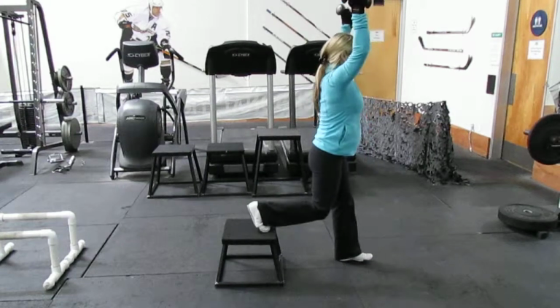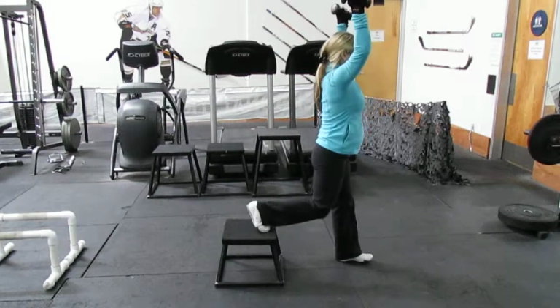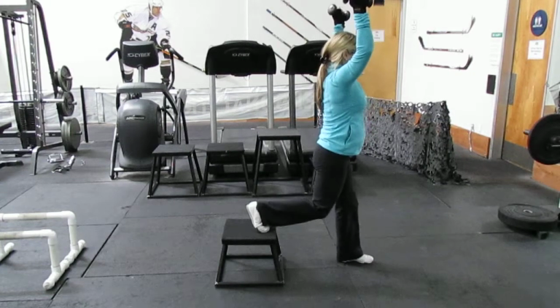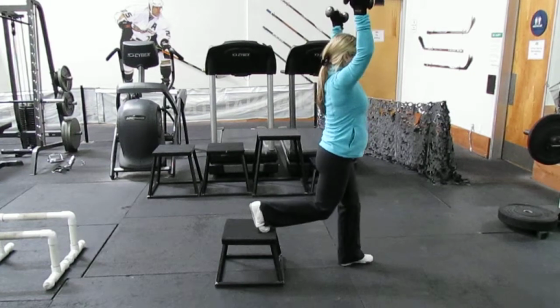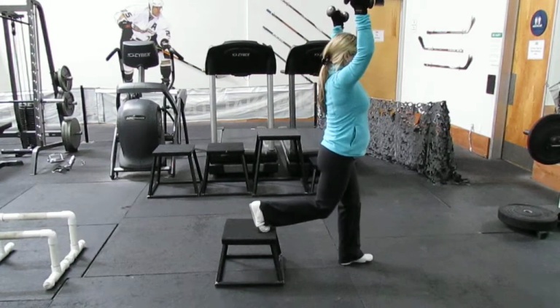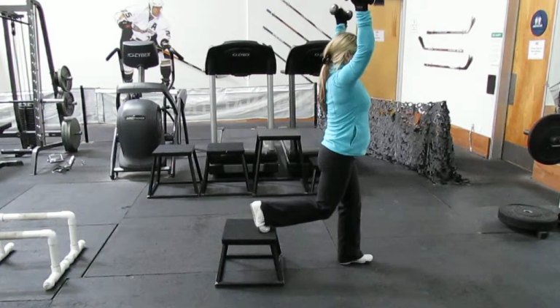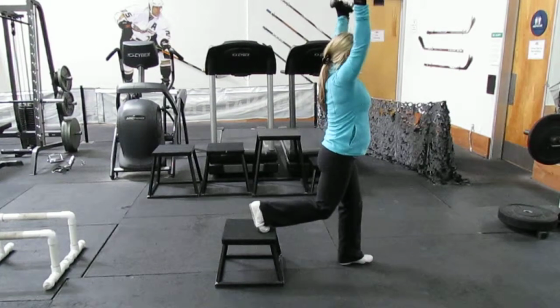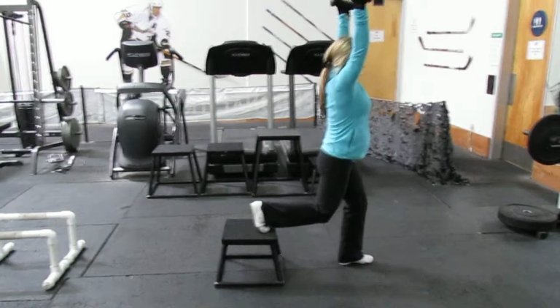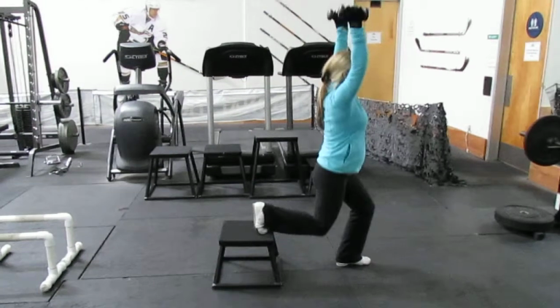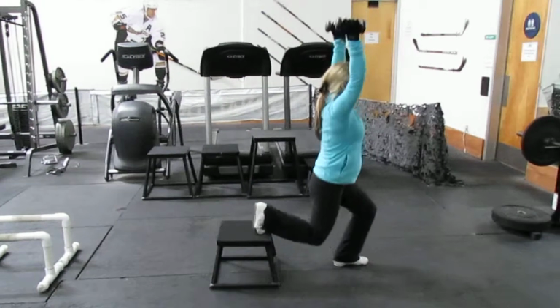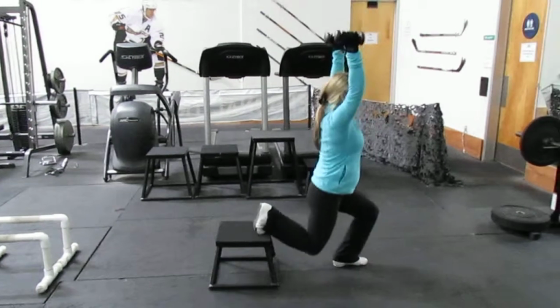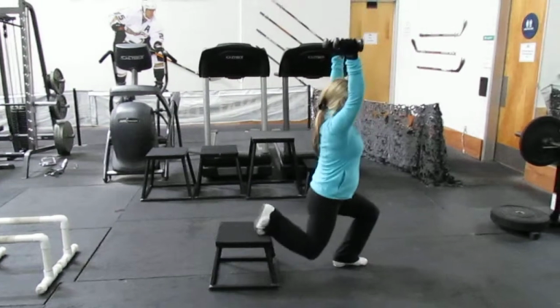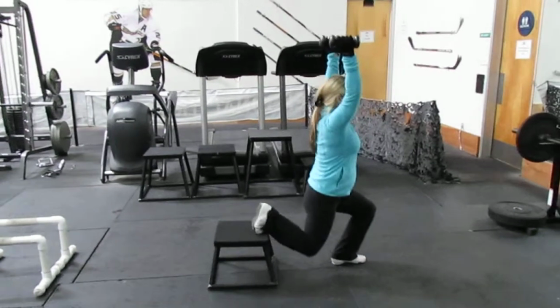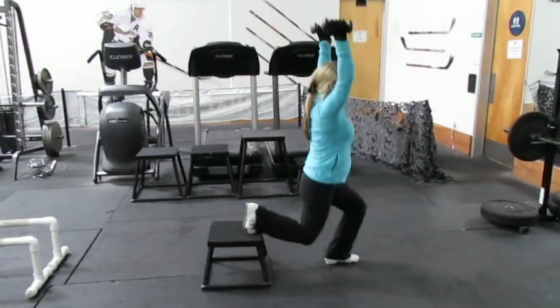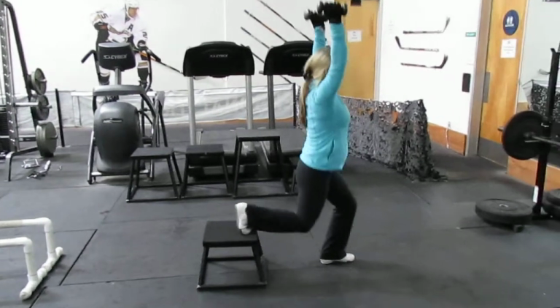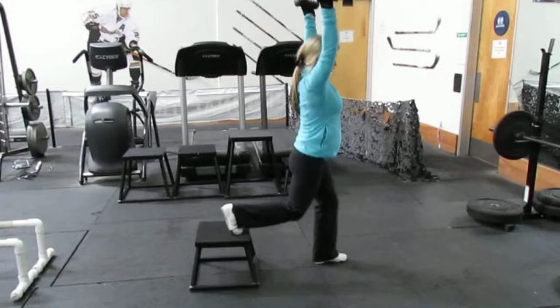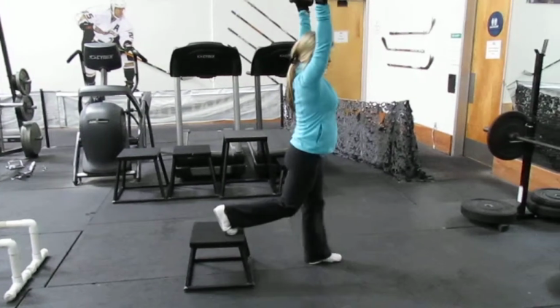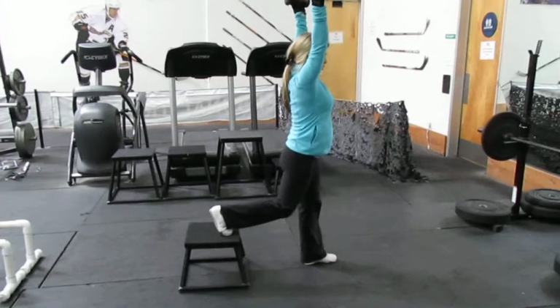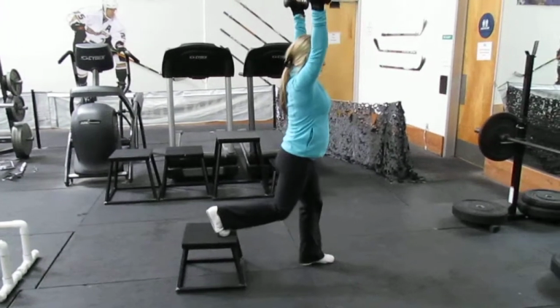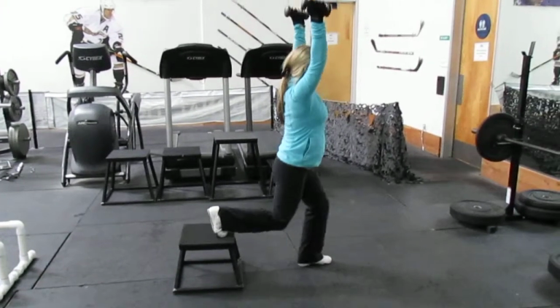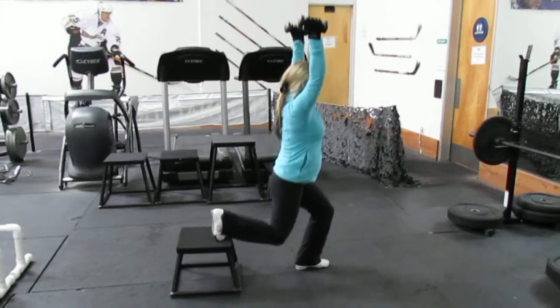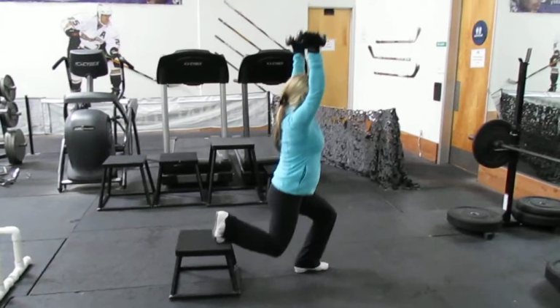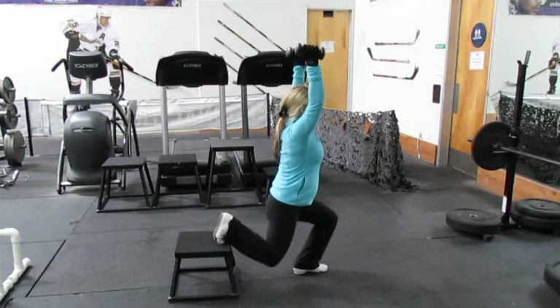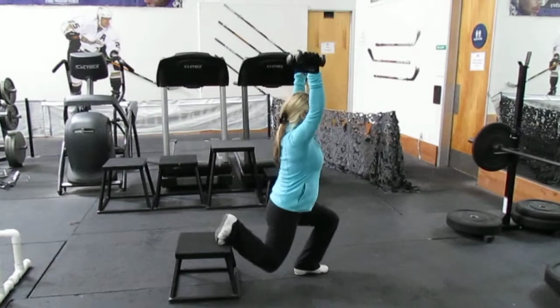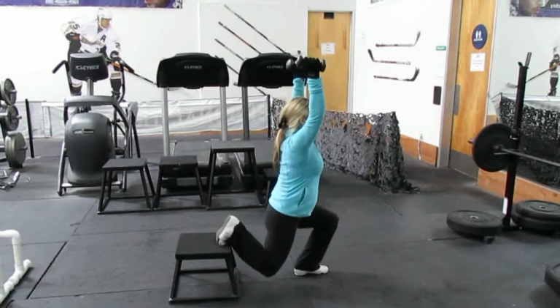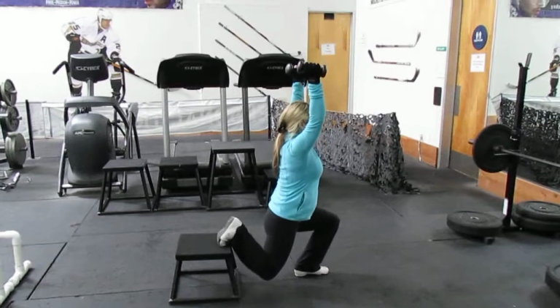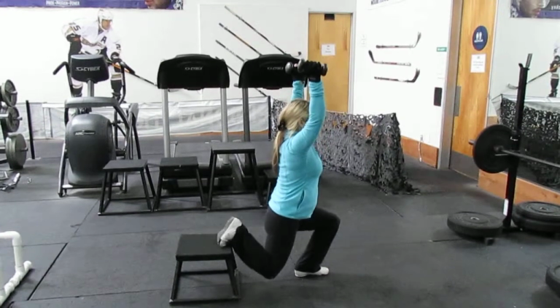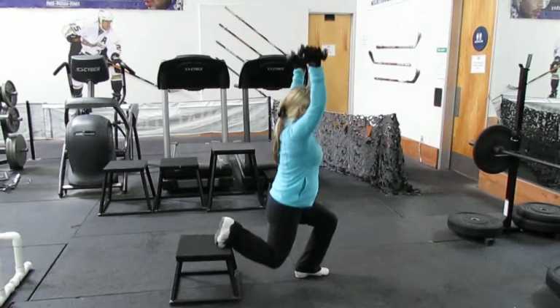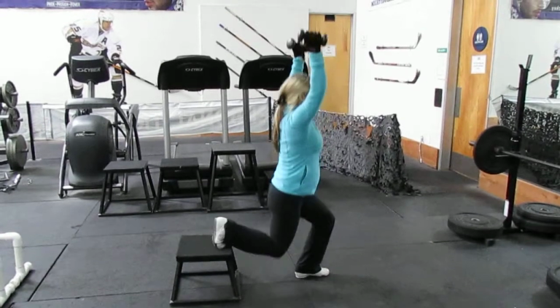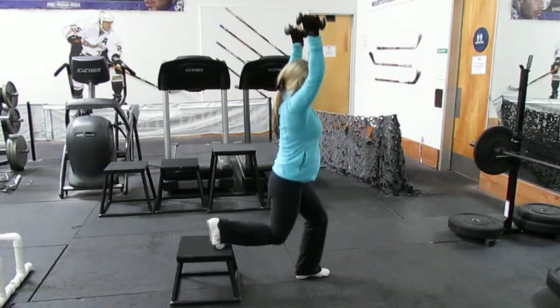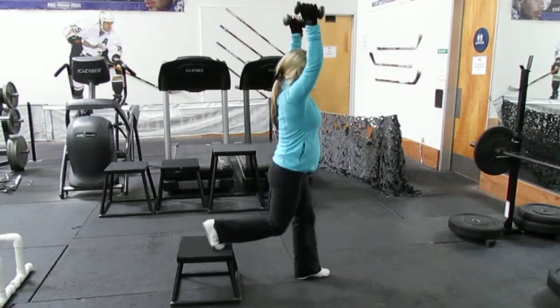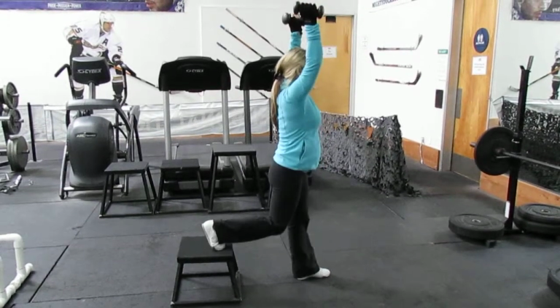Straight above your head and a nice deep lunge, you're trying to get that knee down towards the floor. Exactly.